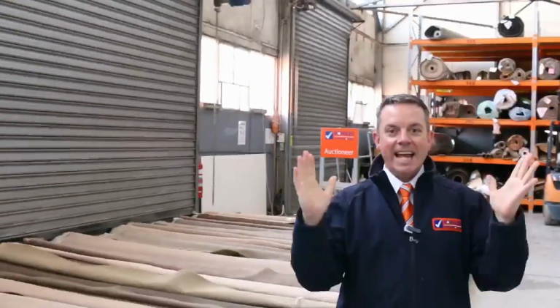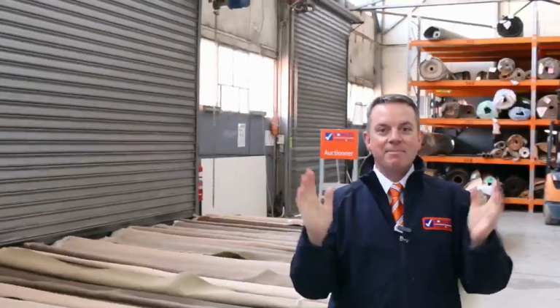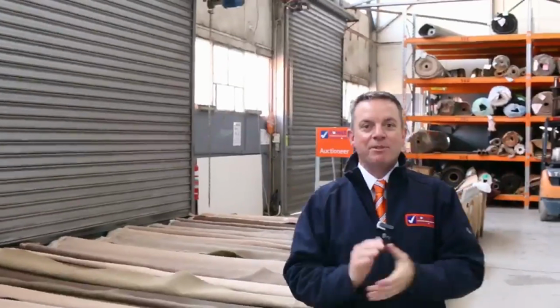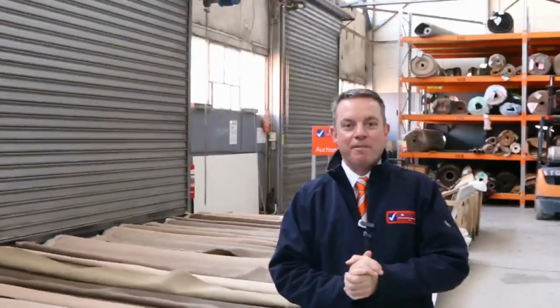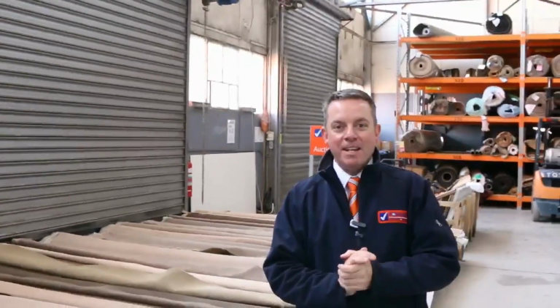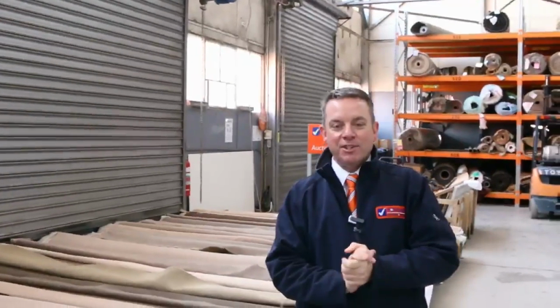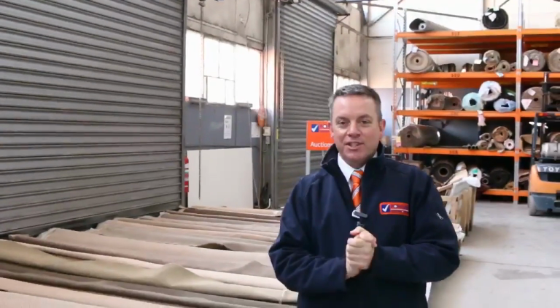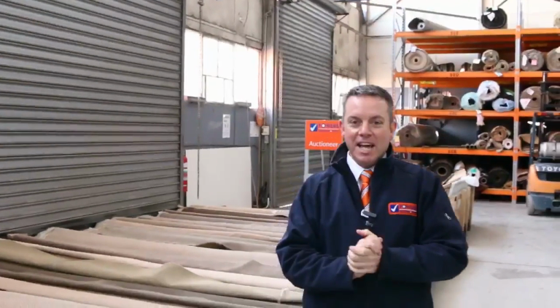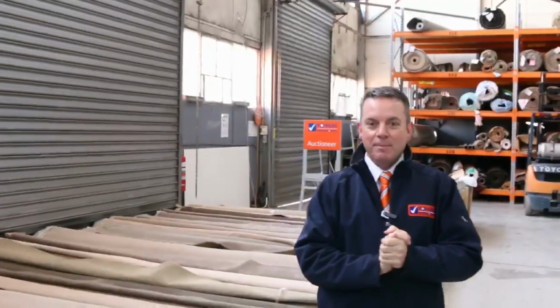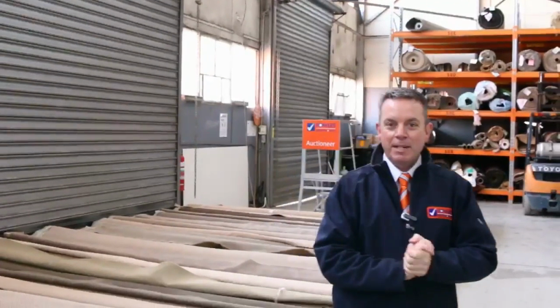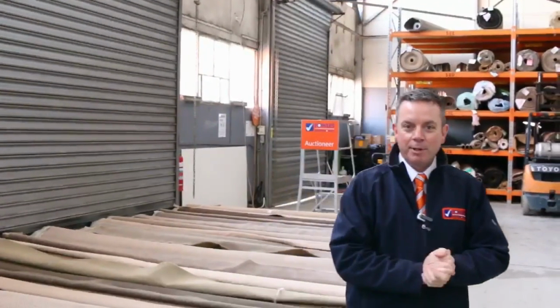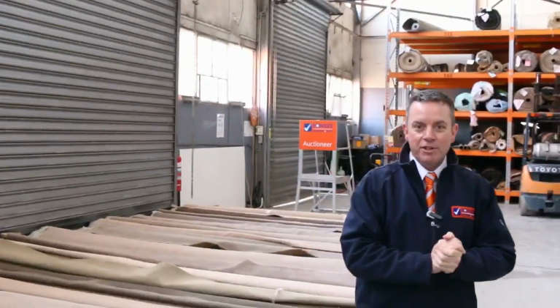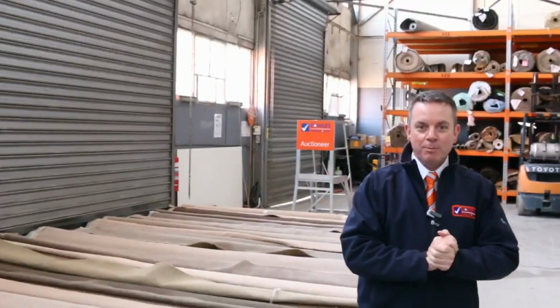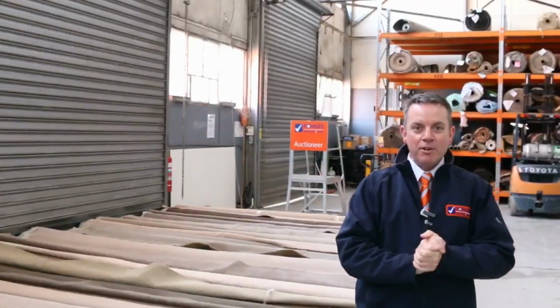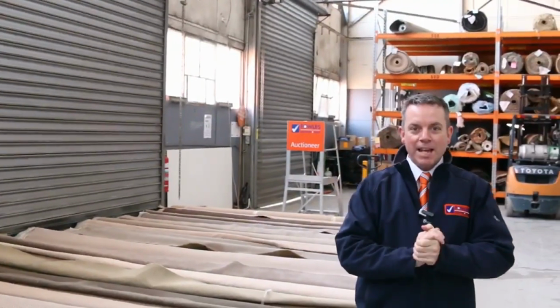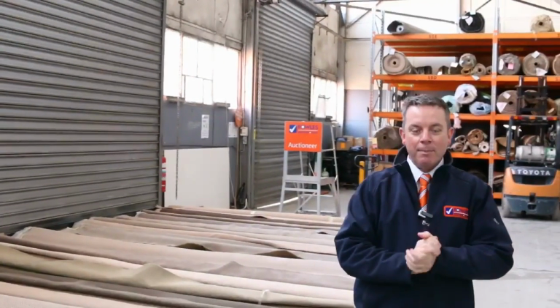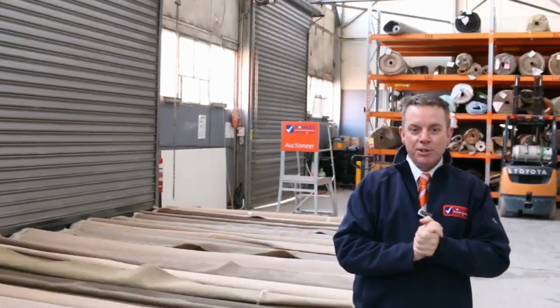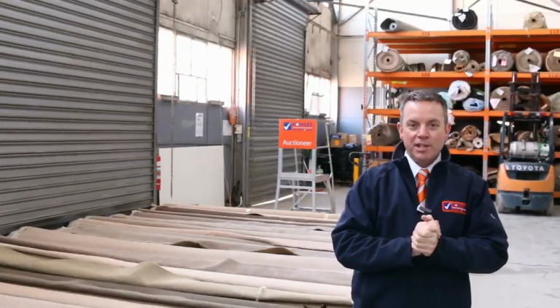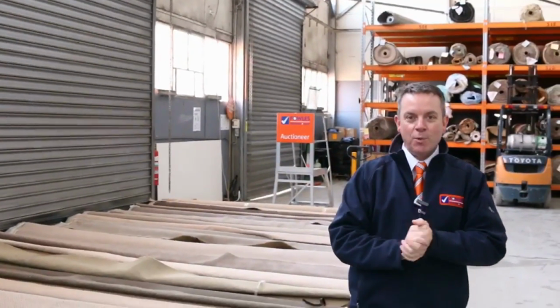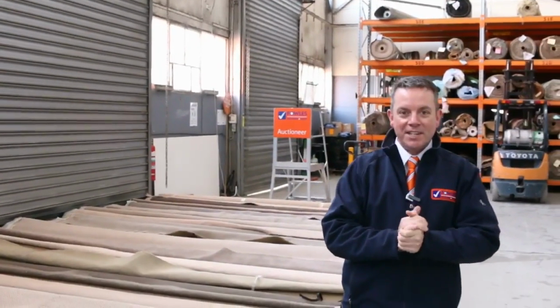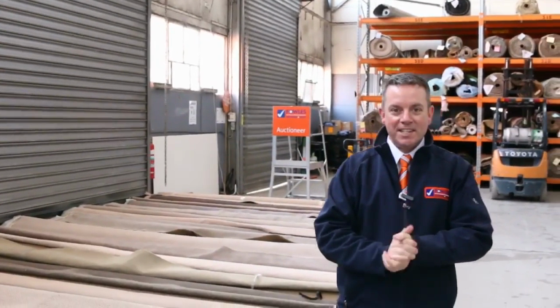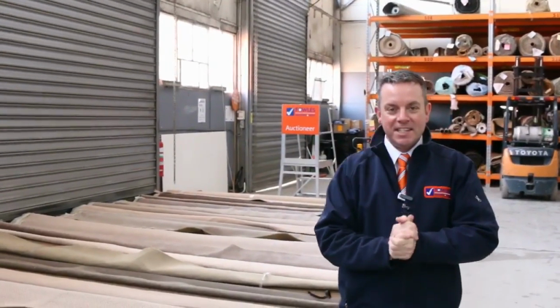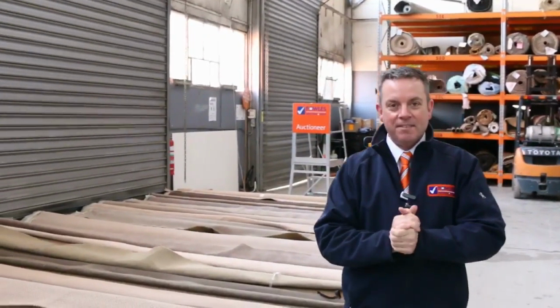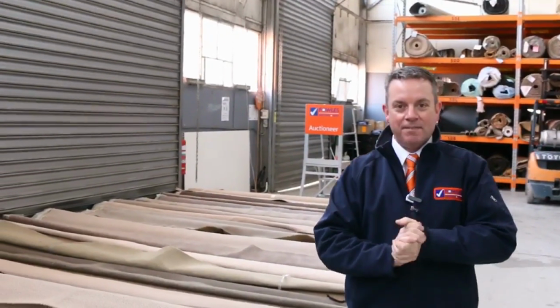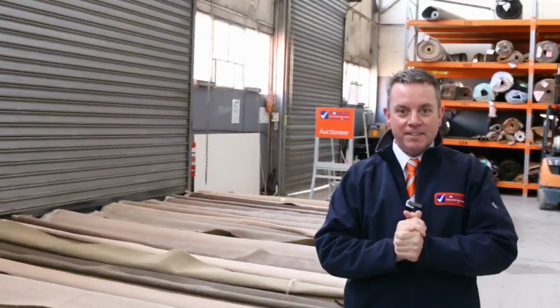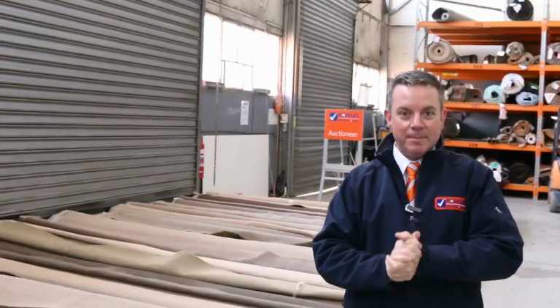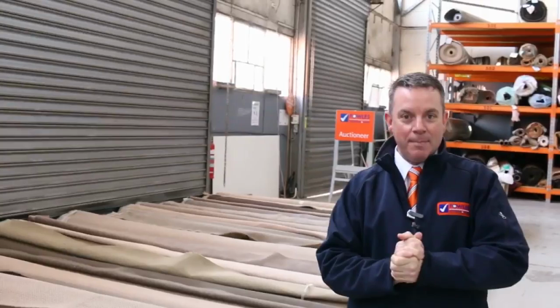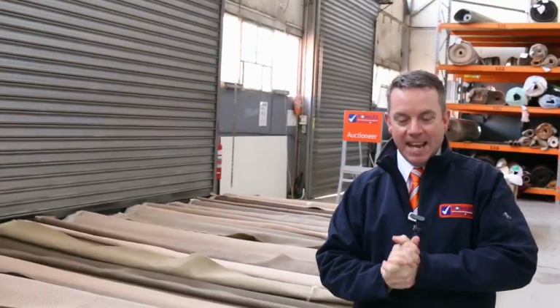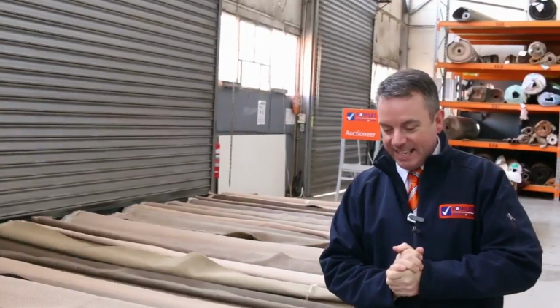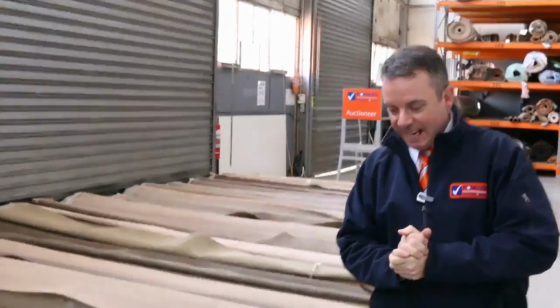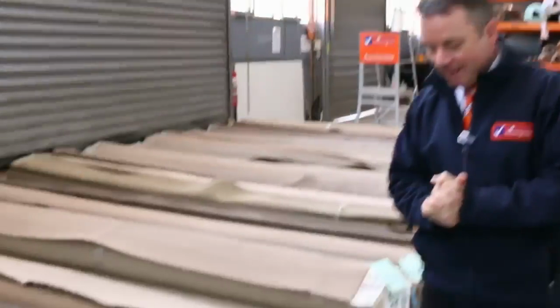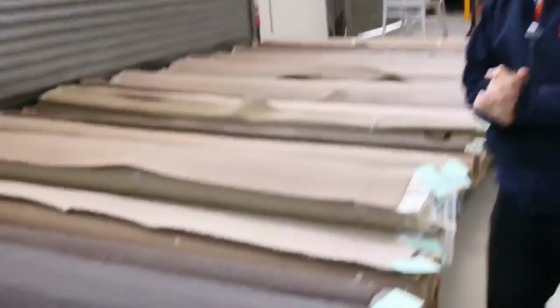G'day, I'm John from Fowles Auction and Sales. I'm here to preview tomorrow's carpet auction. It's Wednesday the 6th of September at 10am.